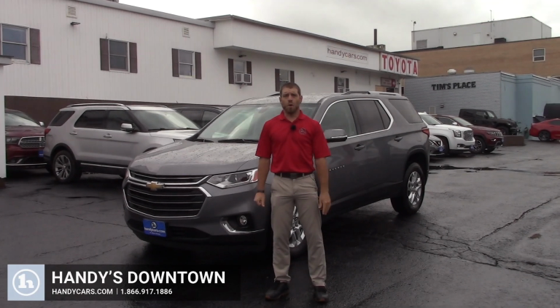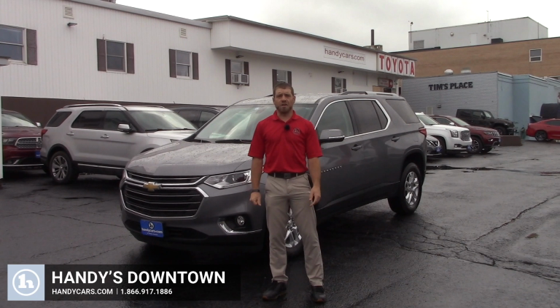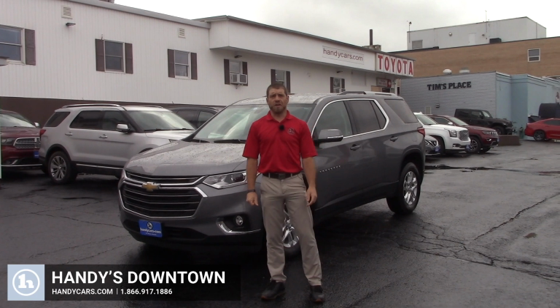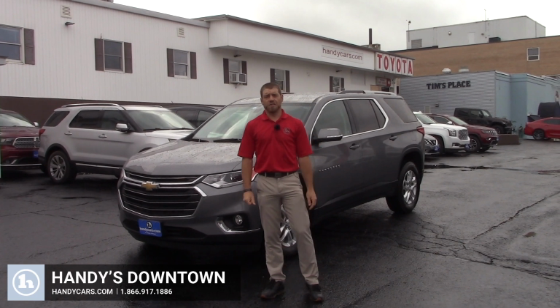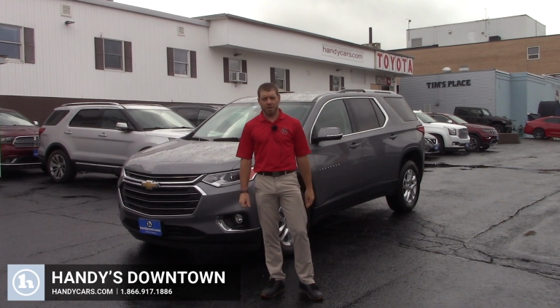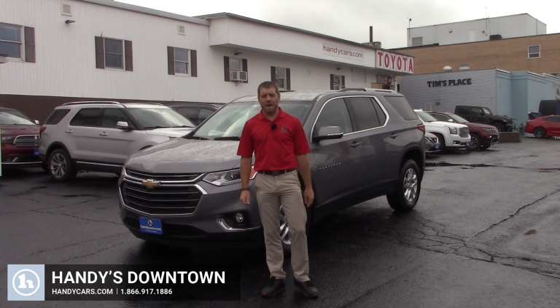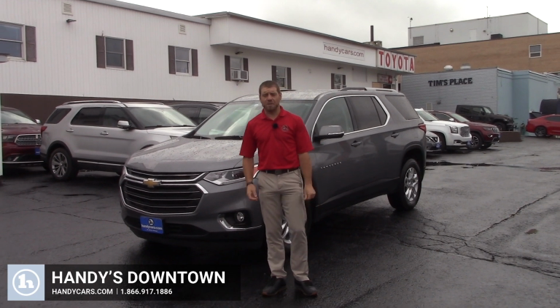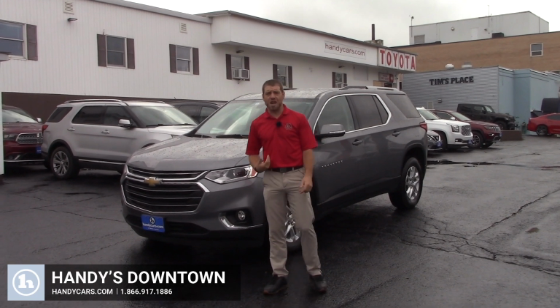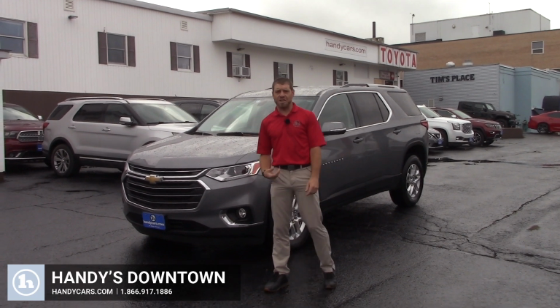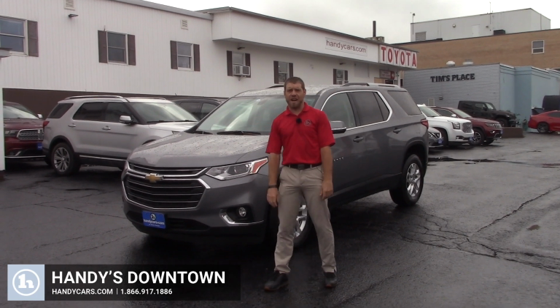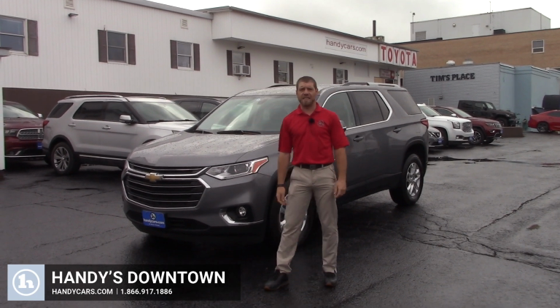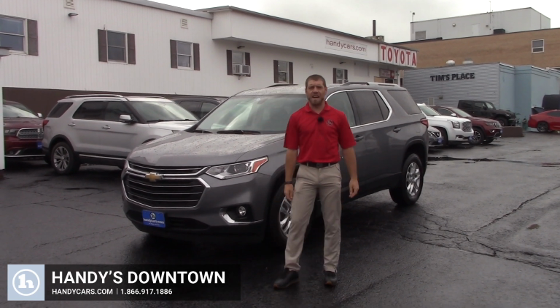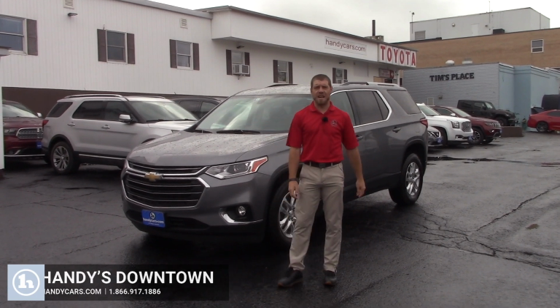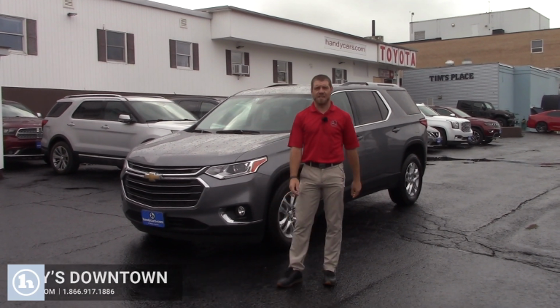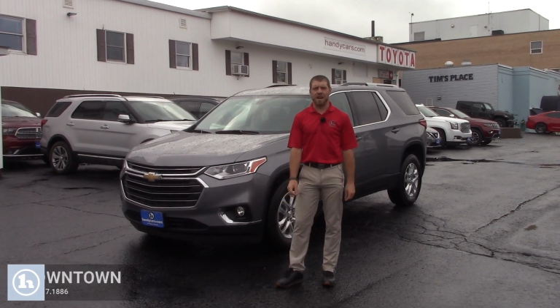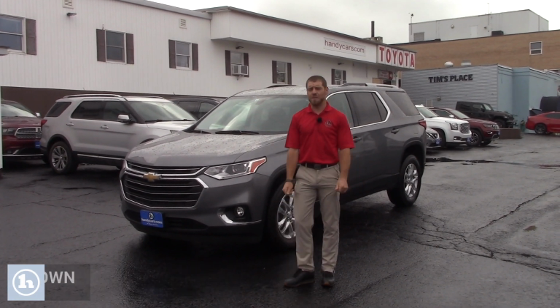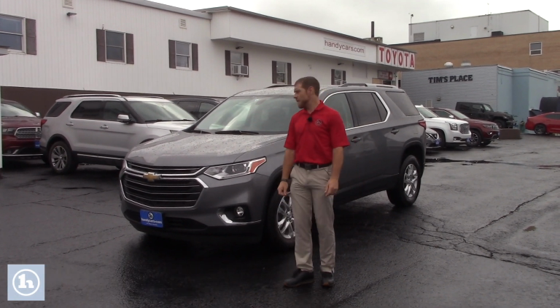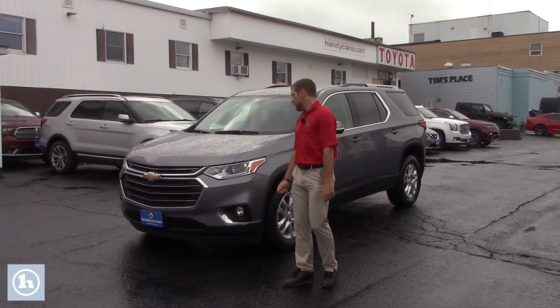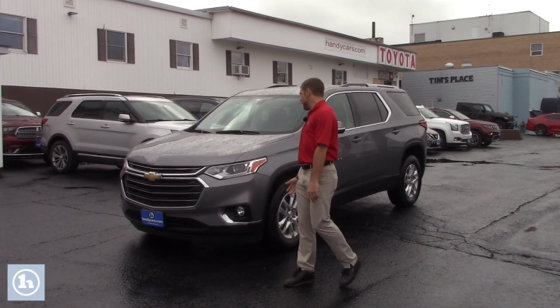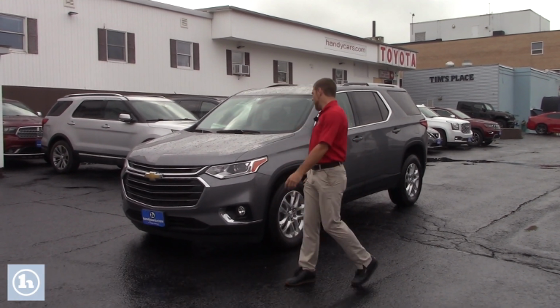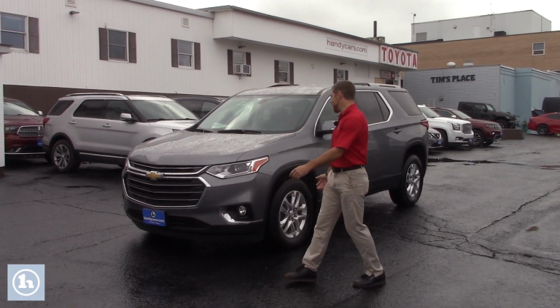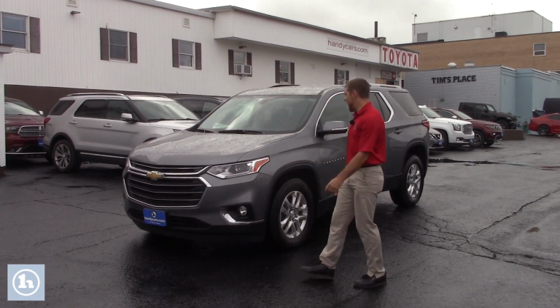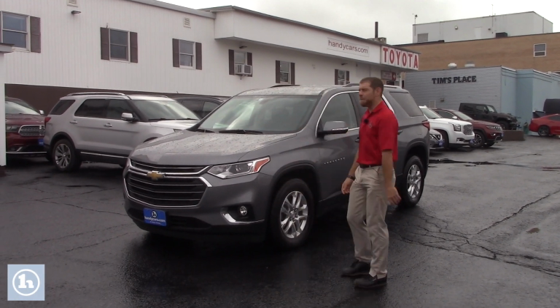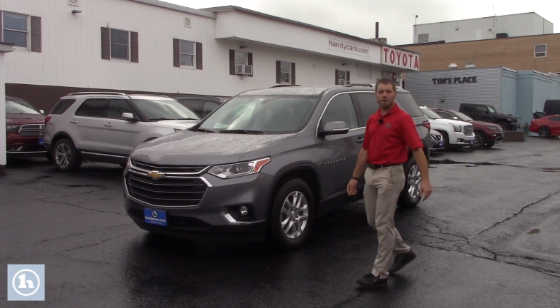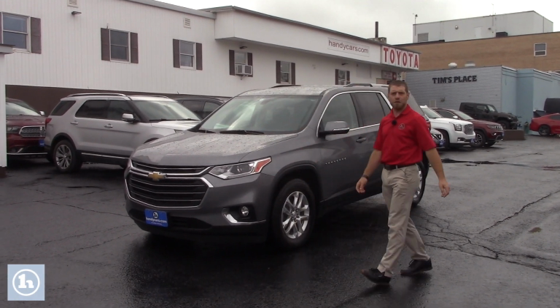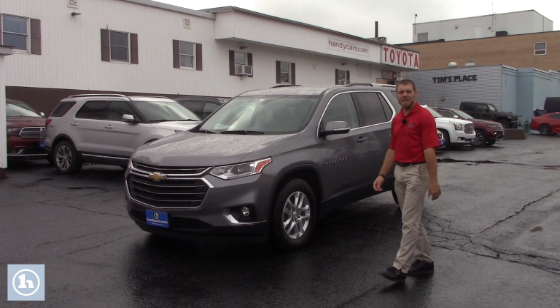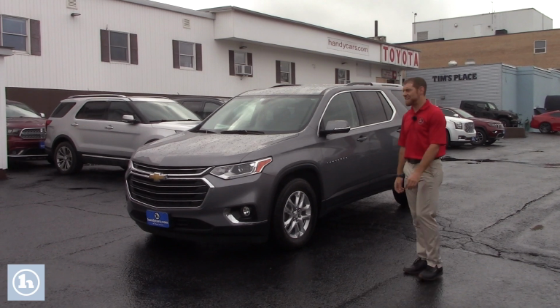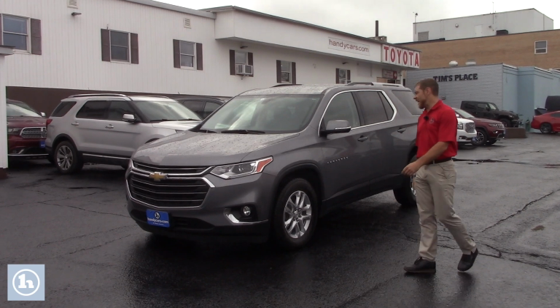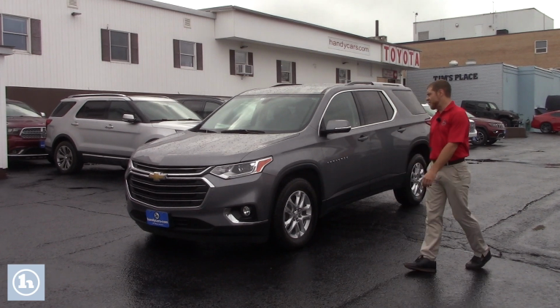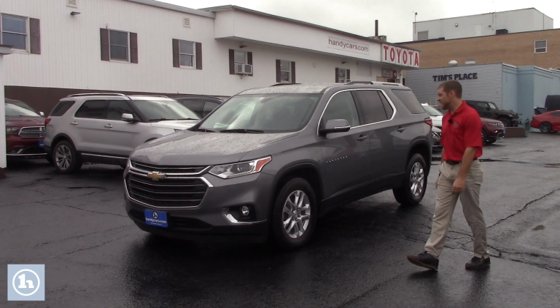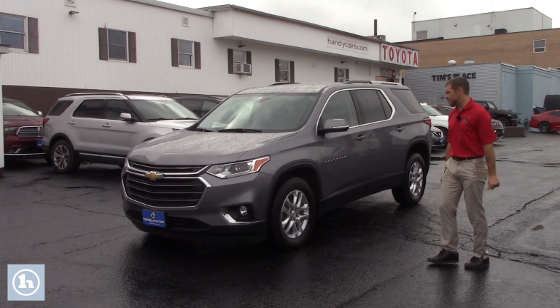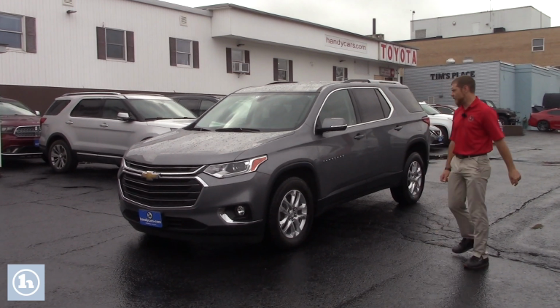Morning Julie, my name is Josh here at Handy's downtown in St. Albans. Behind me I have a beautiful 2008 Chevy Traverse.